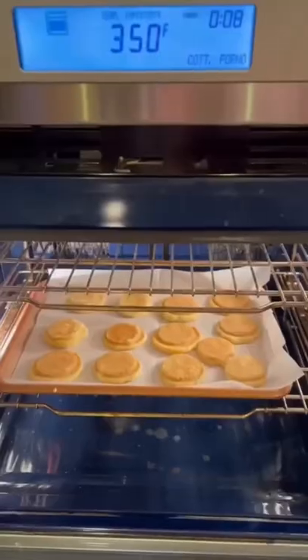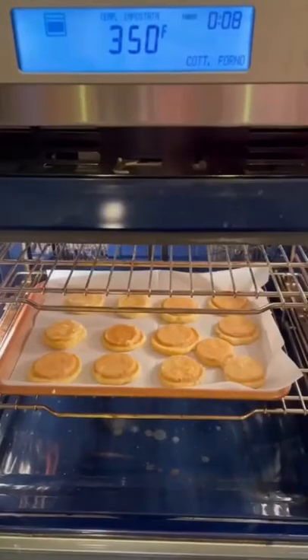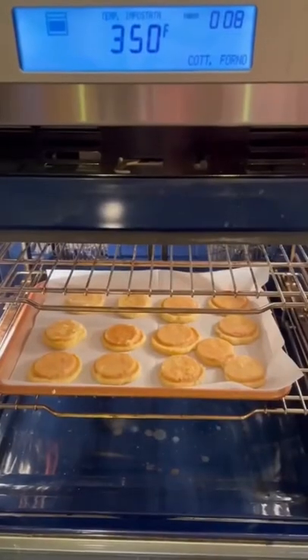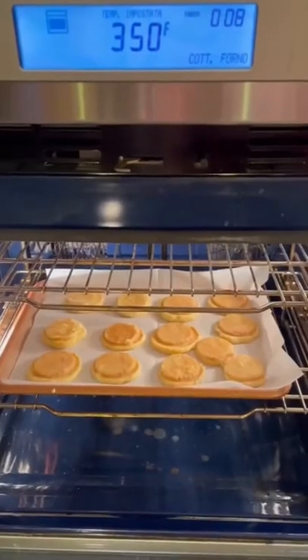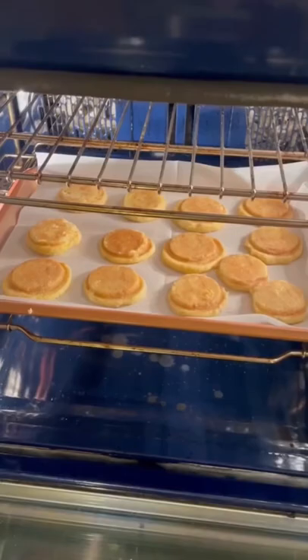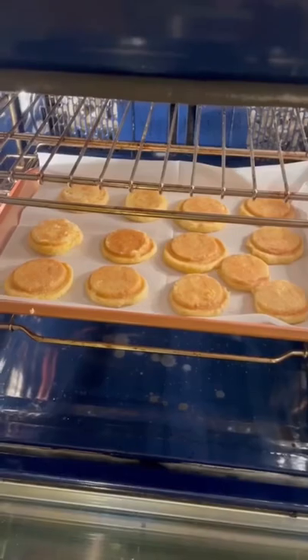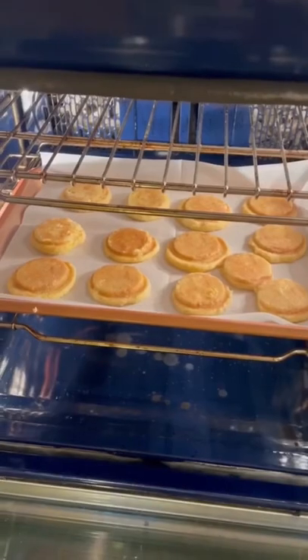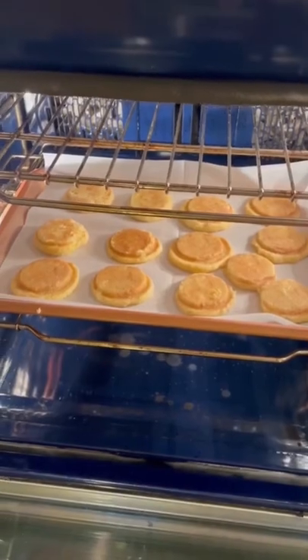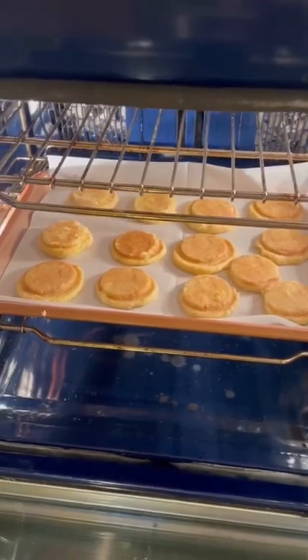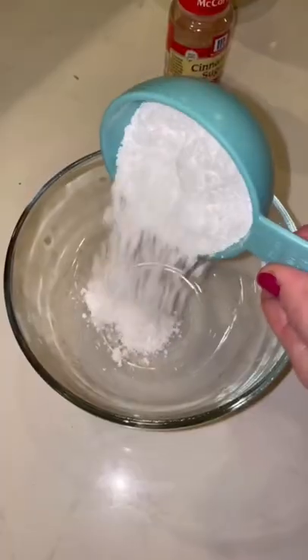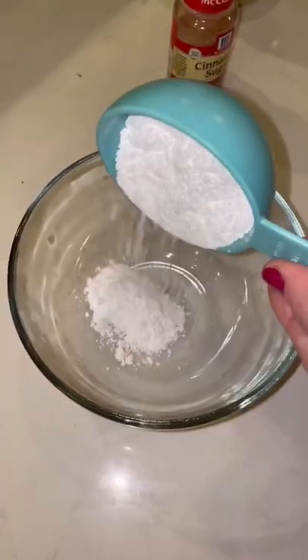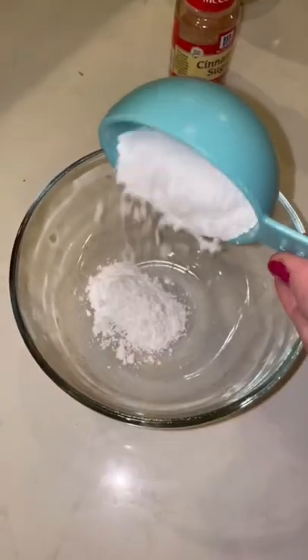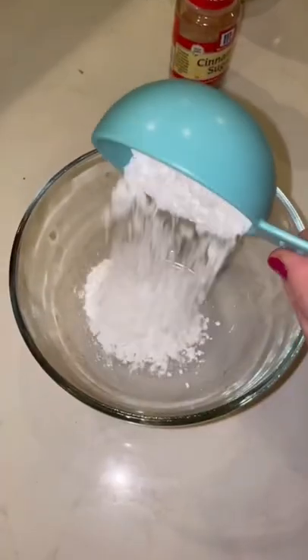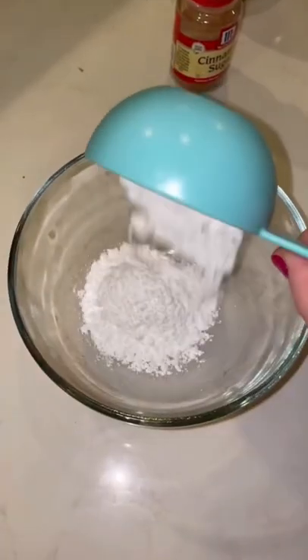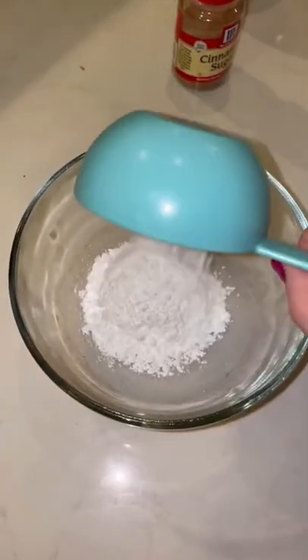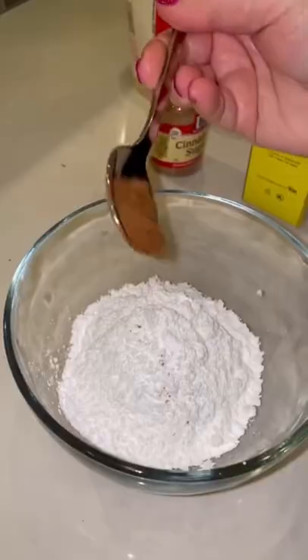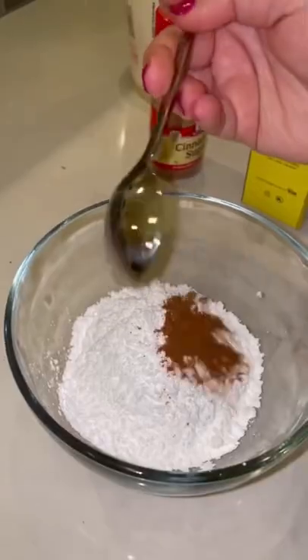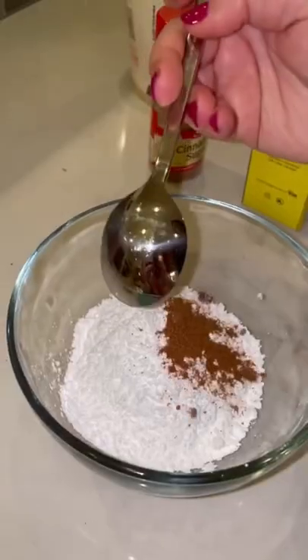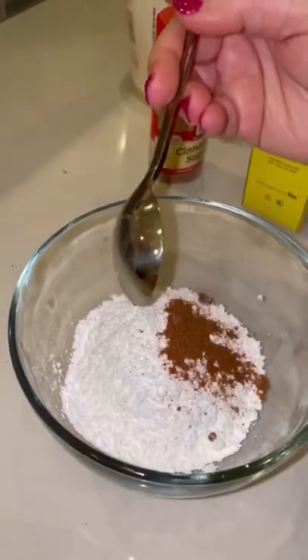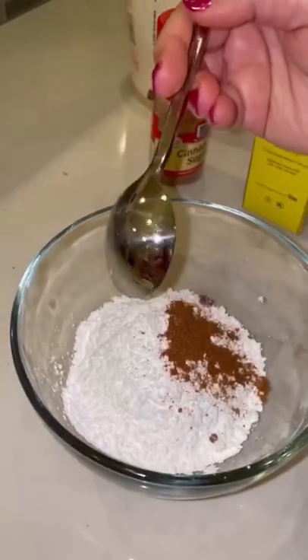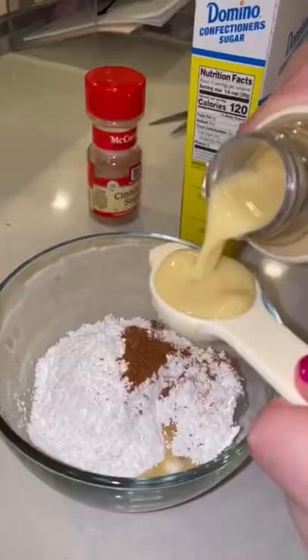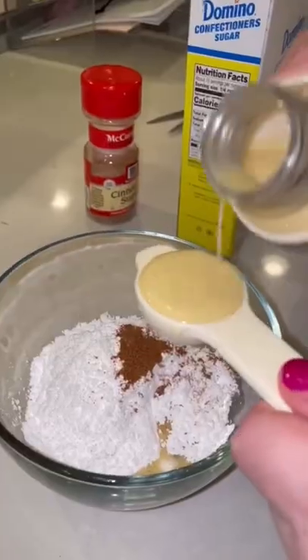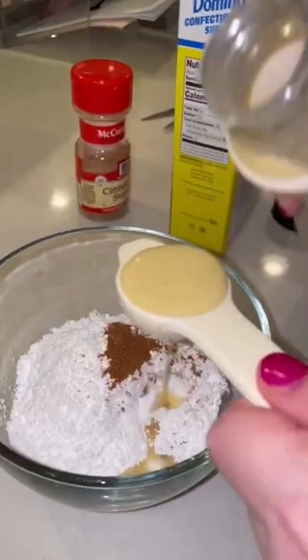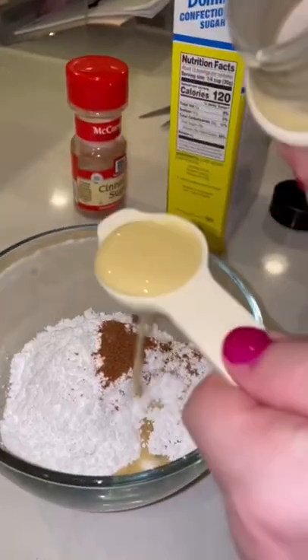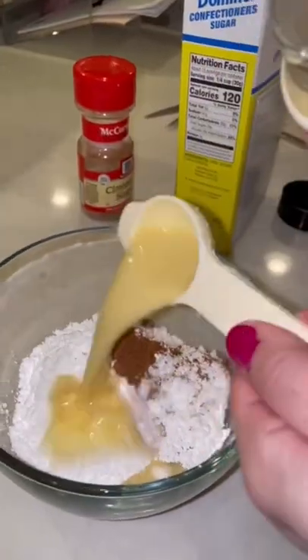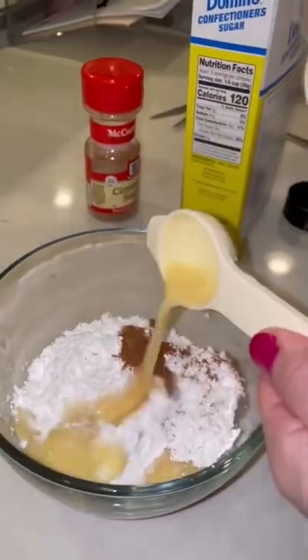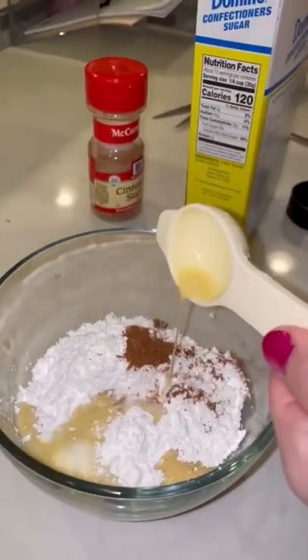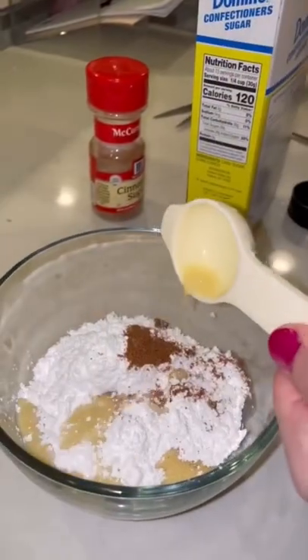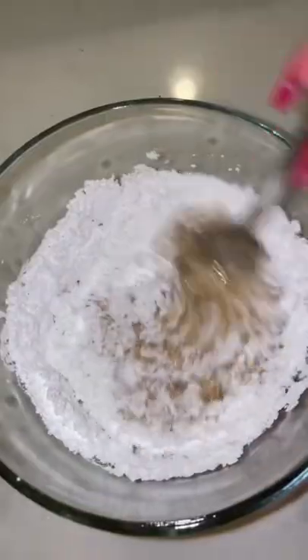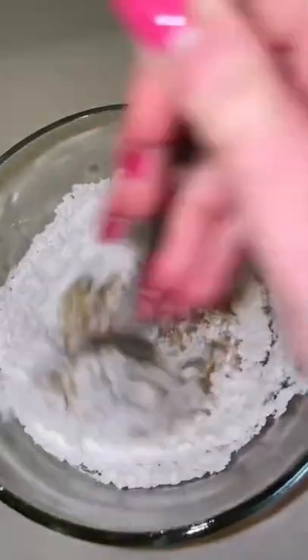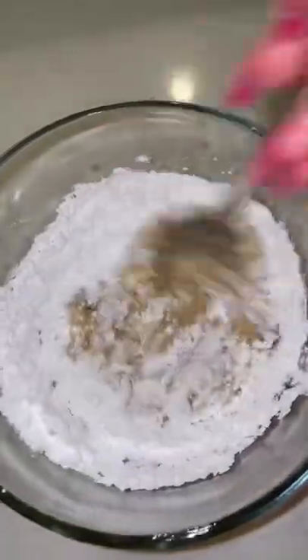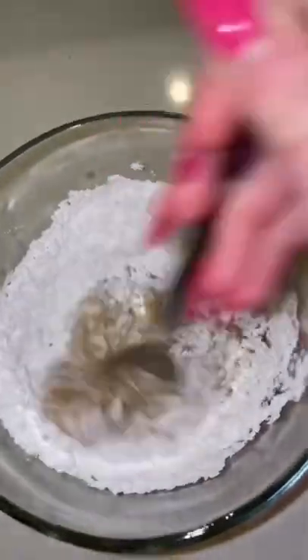While the cookies were baking, I made an eggnog glaze with one cup of powdered sugar, one teaspoon of nutmeg, and two tablespoons of eggnog.